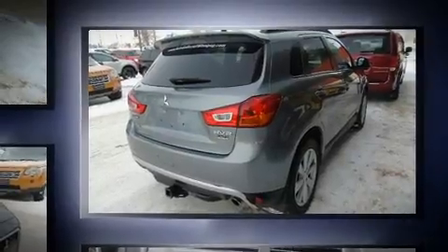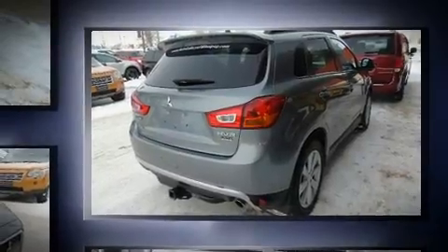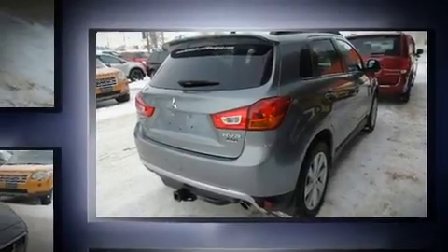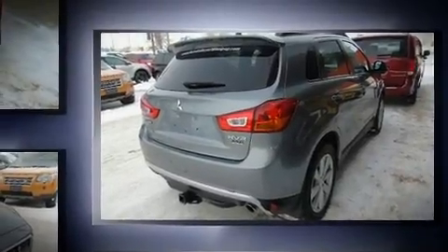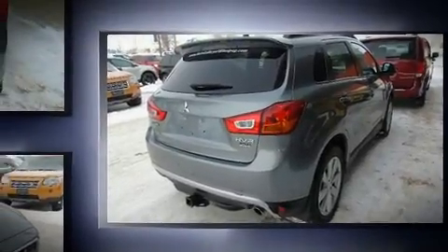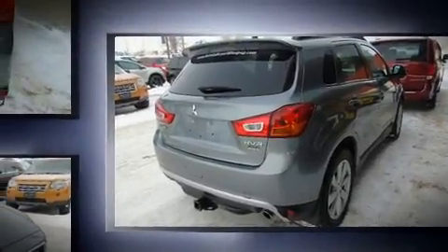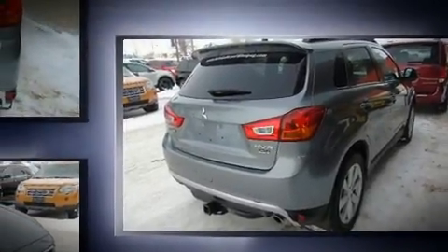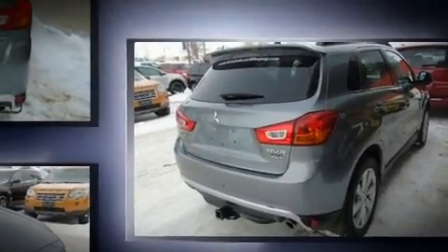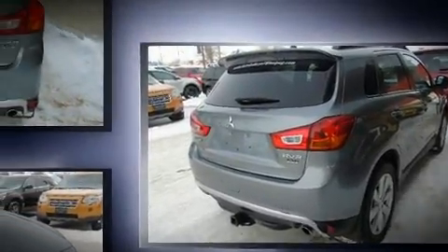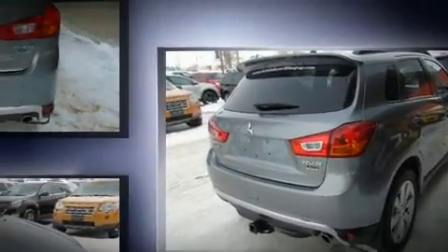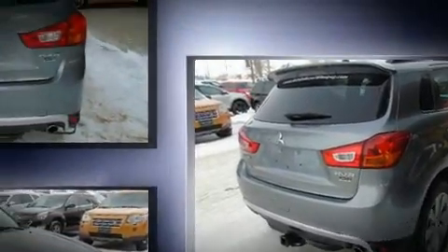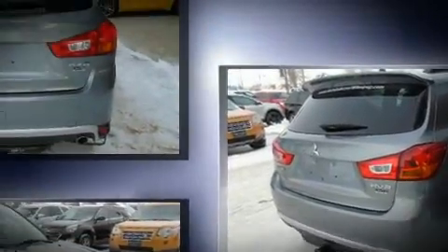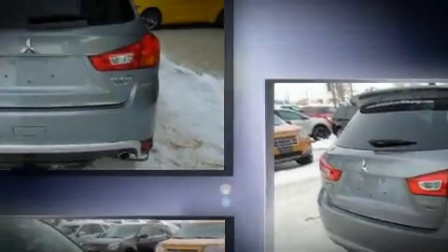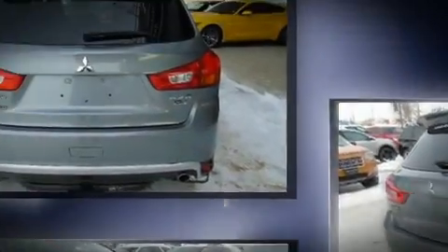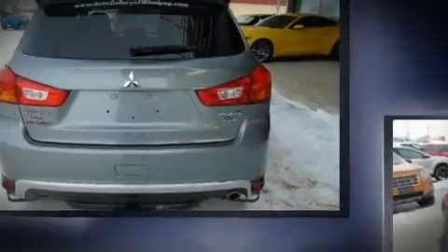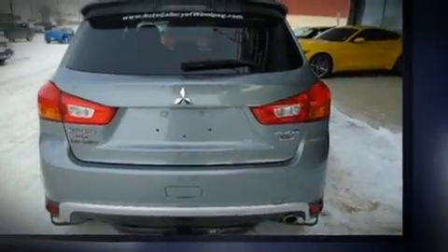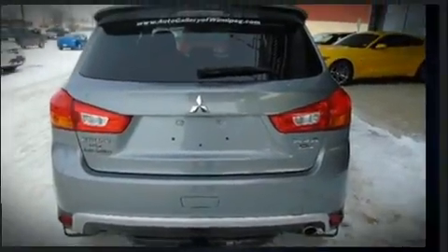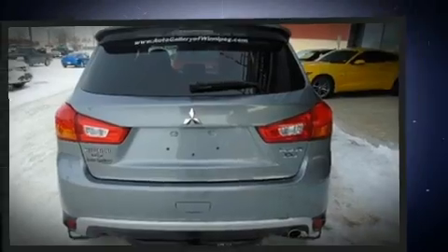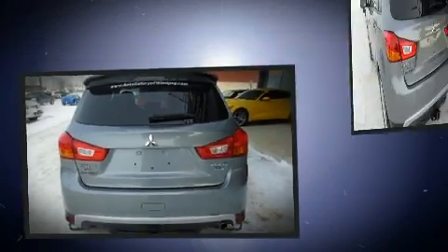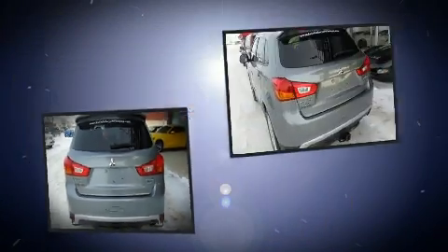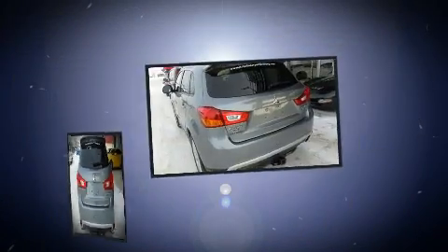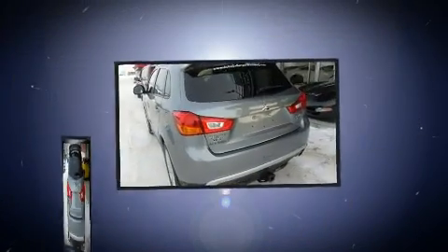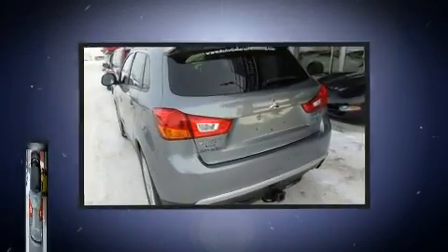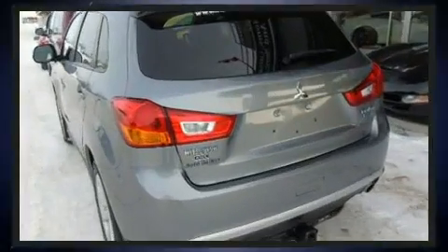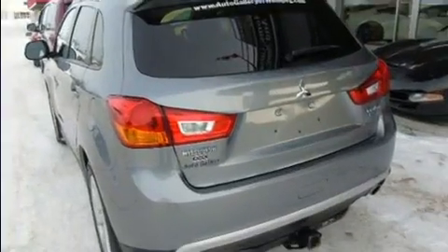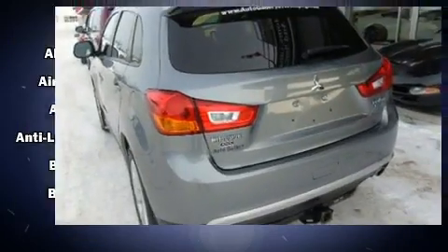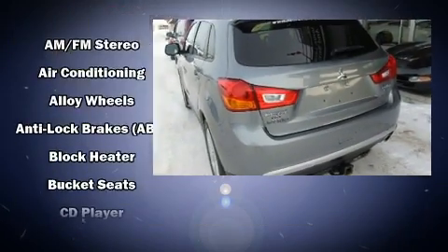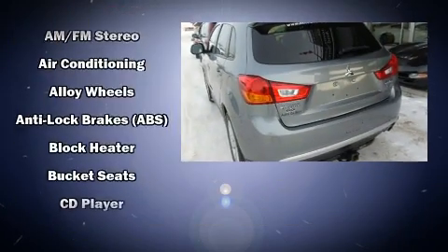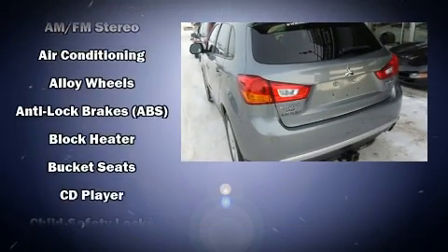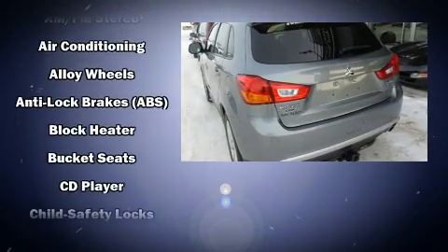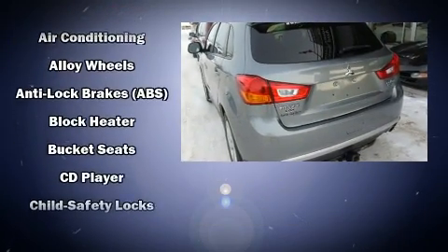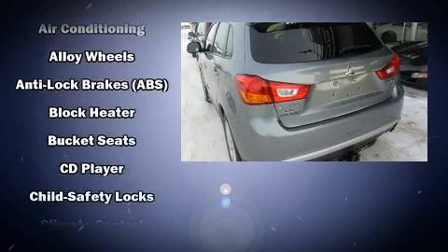You and your passengers will enjoy the stereo system, which includes a CD player with MP3 capability and four well-positioned speakers.